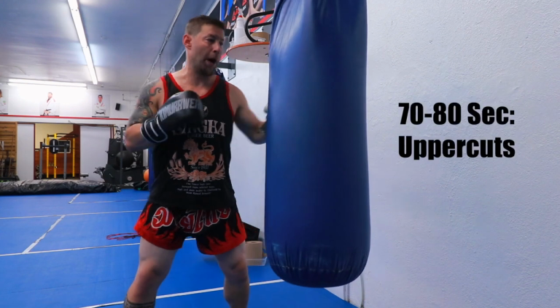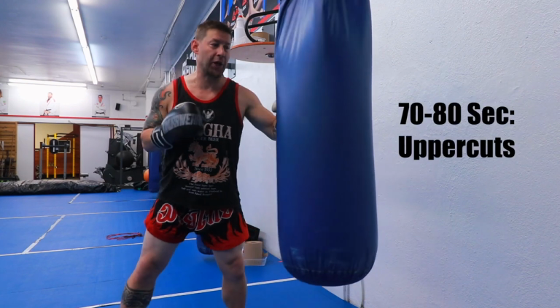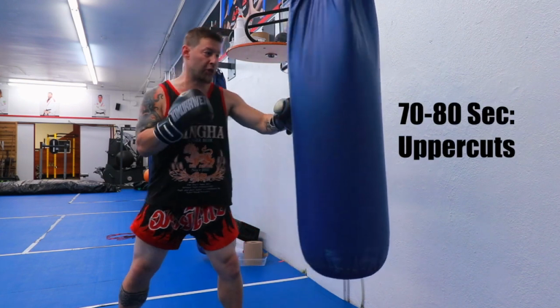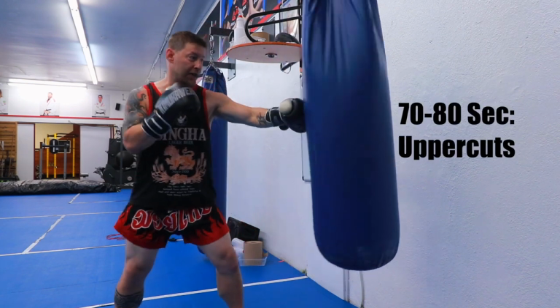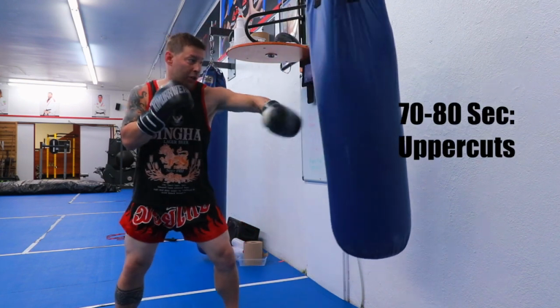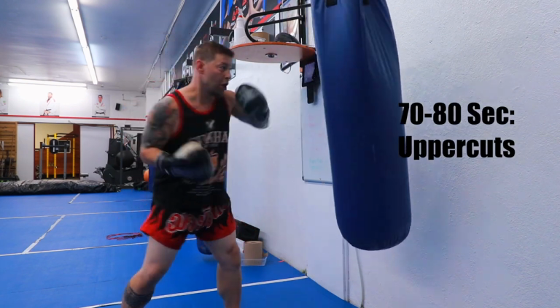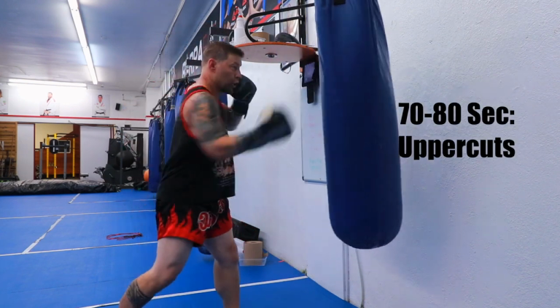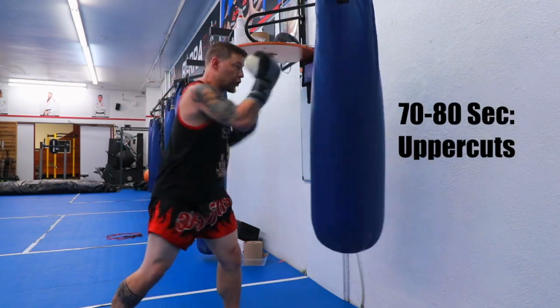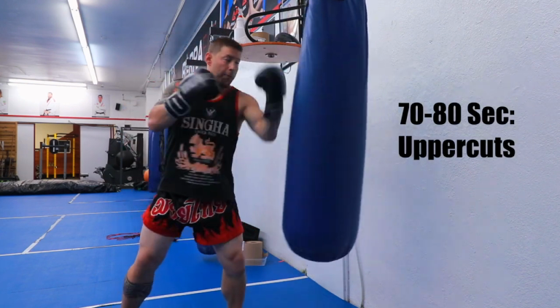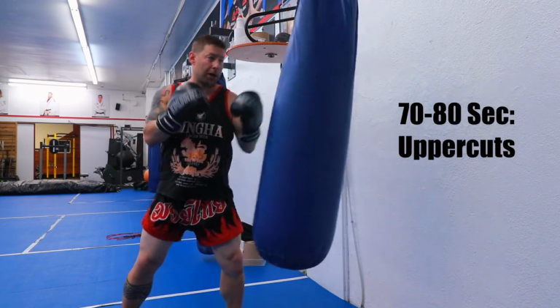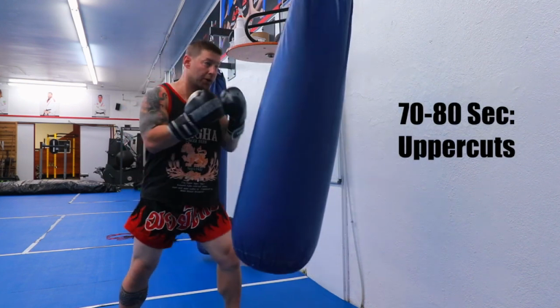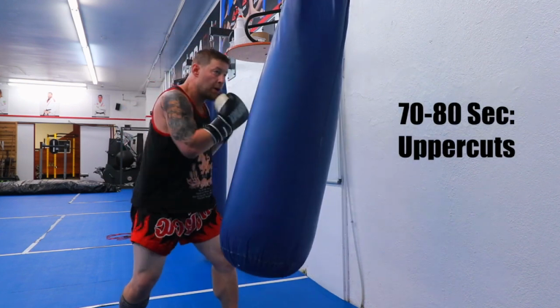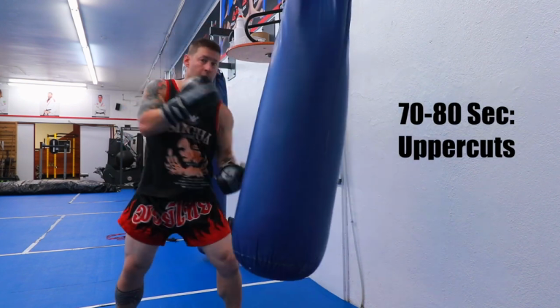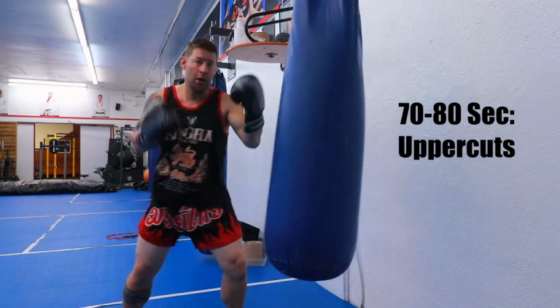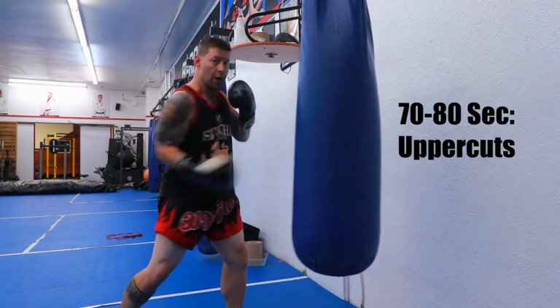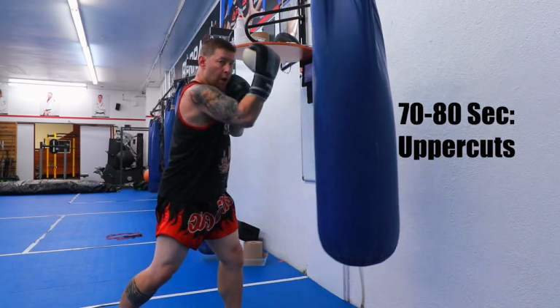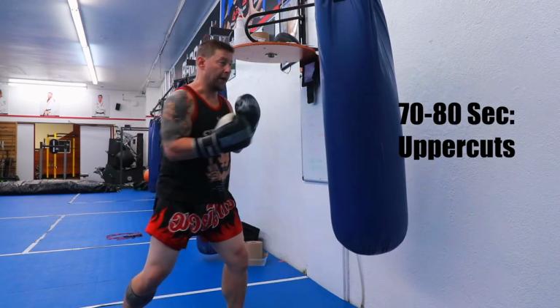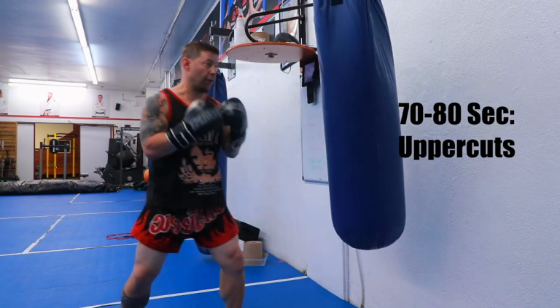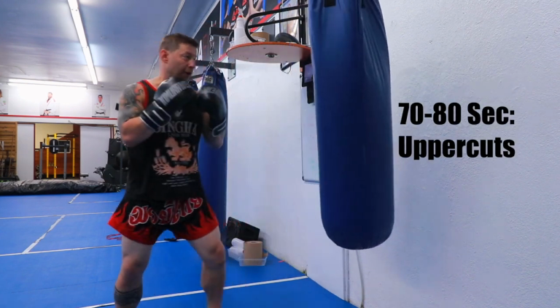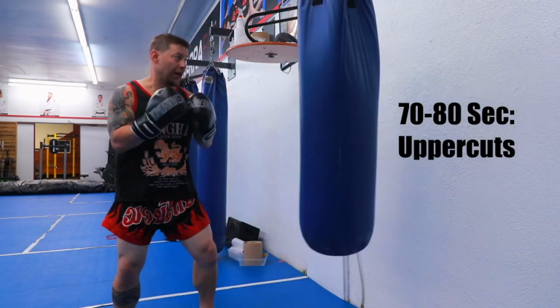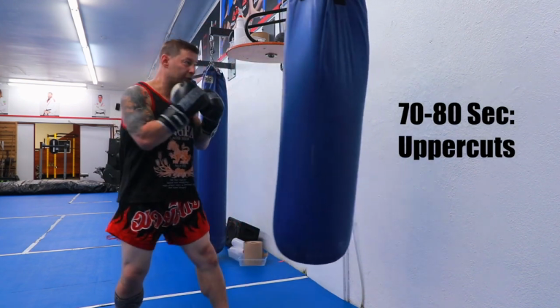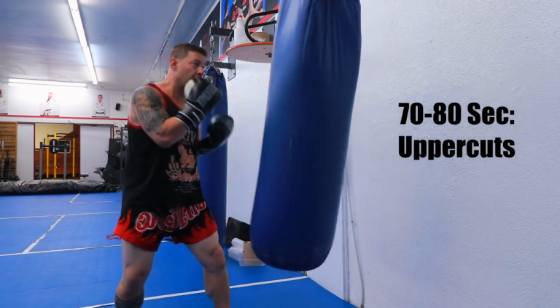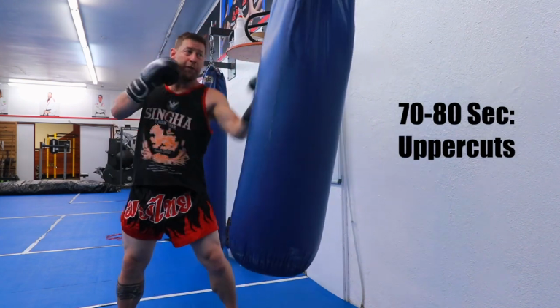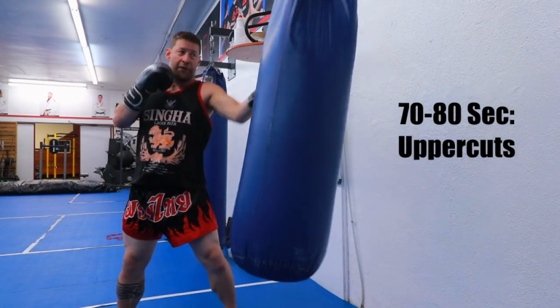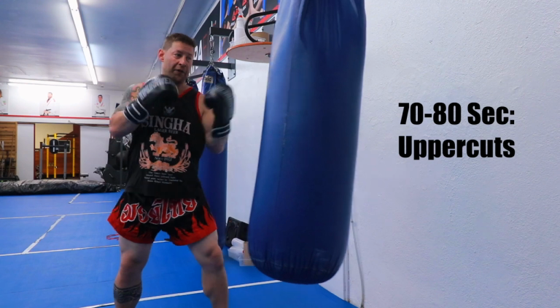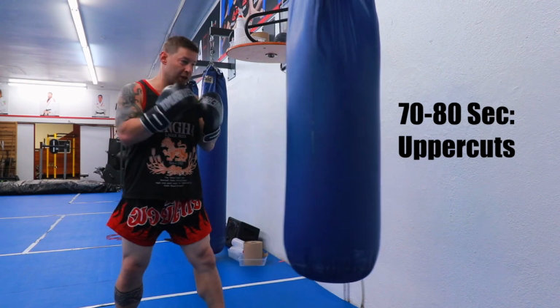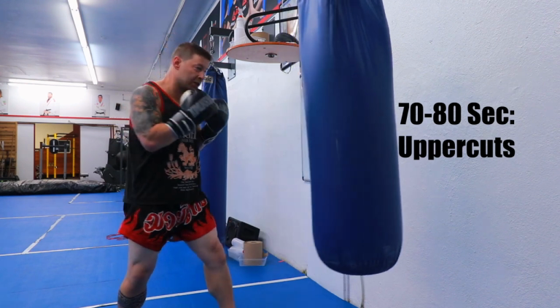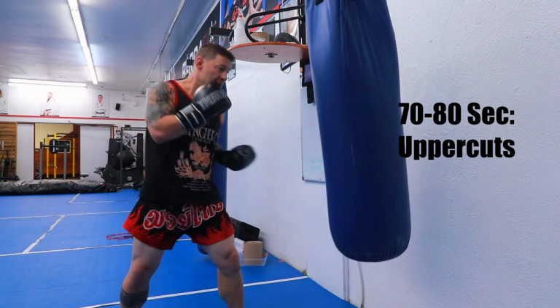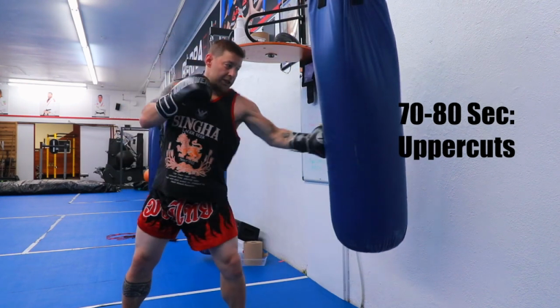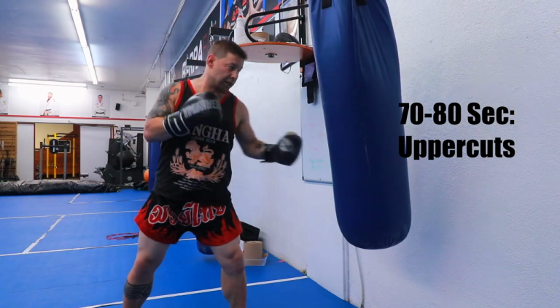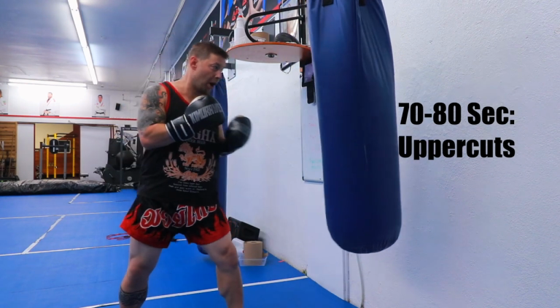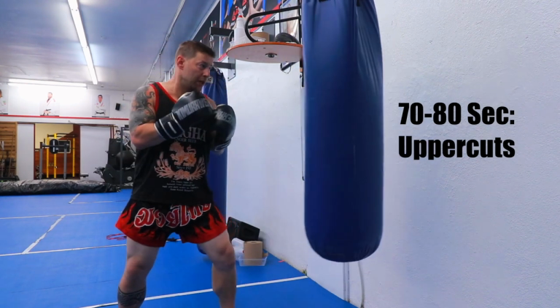Uppercuts are next. Shadow box them — right, left. 45 degrees. Dig to the body.